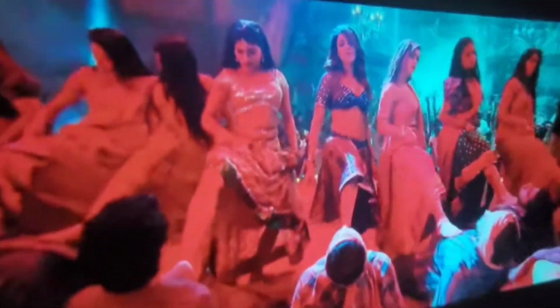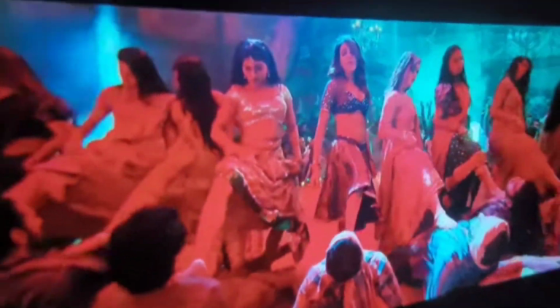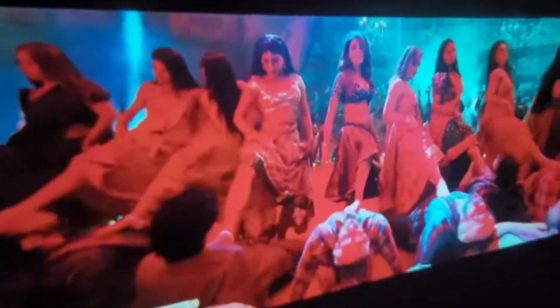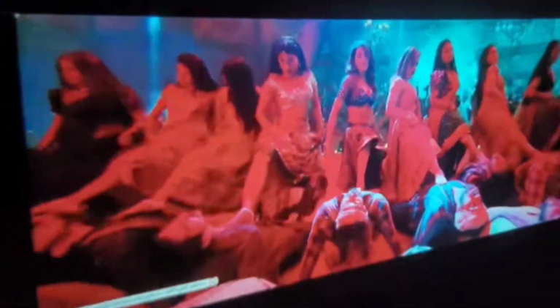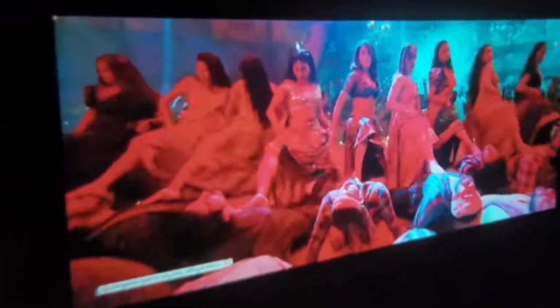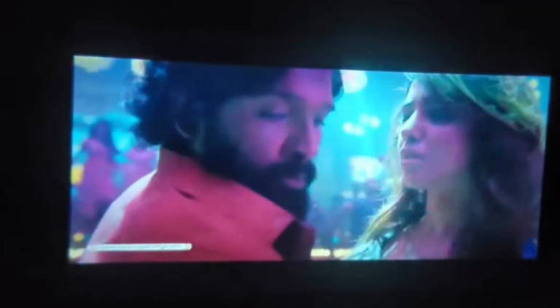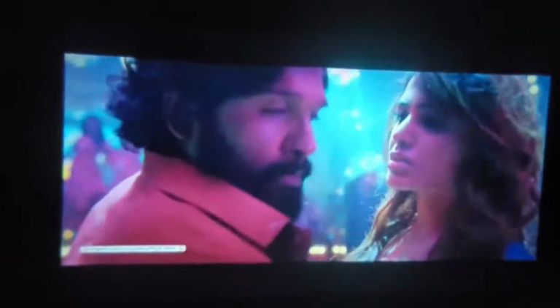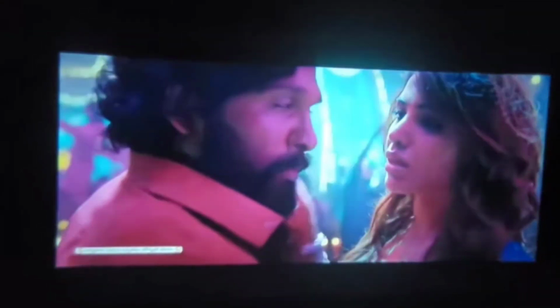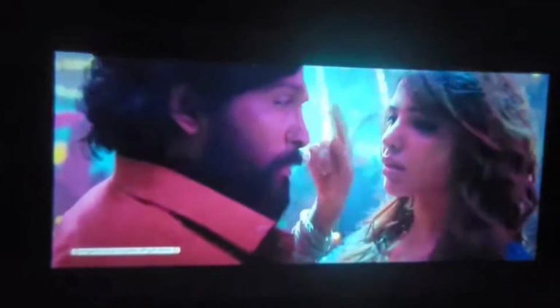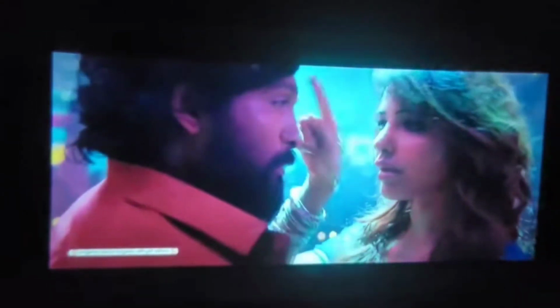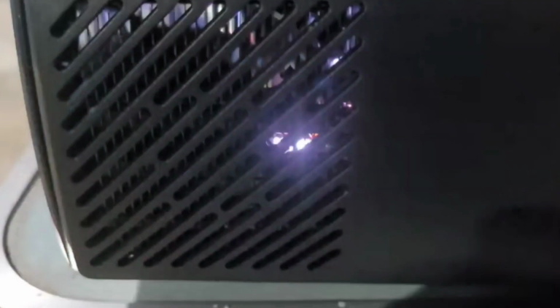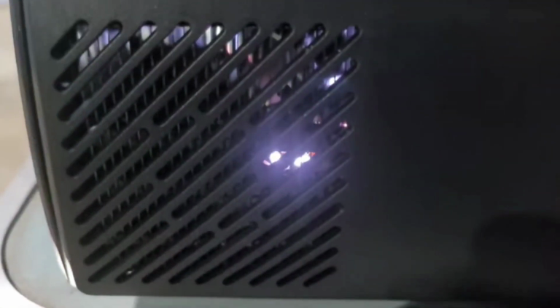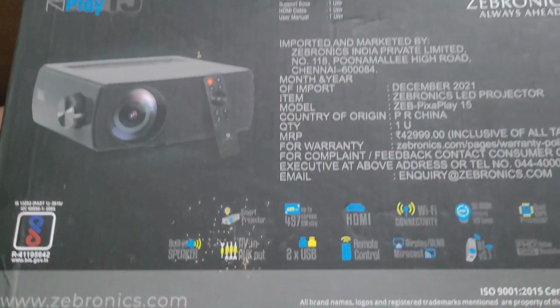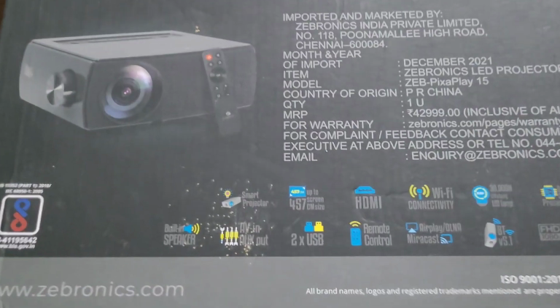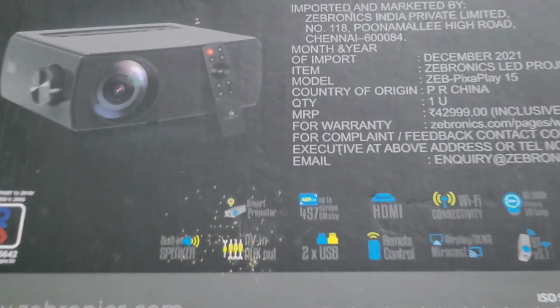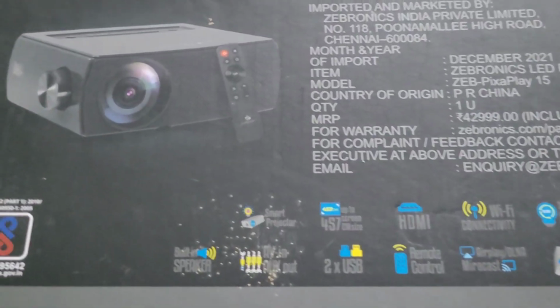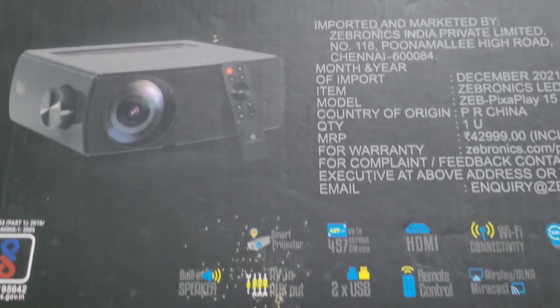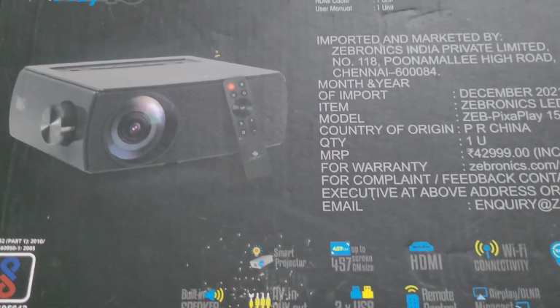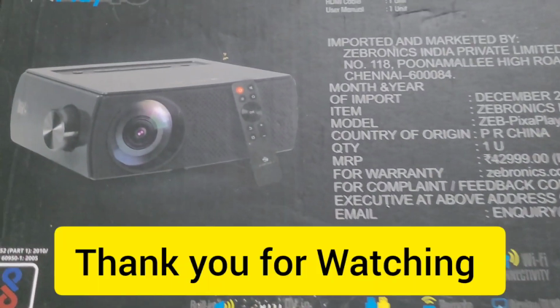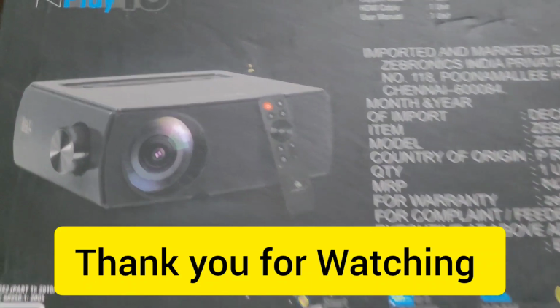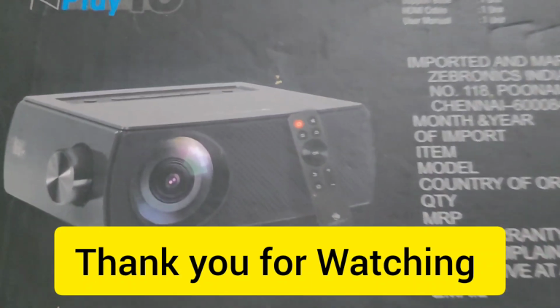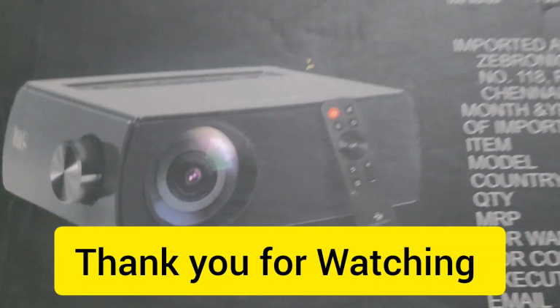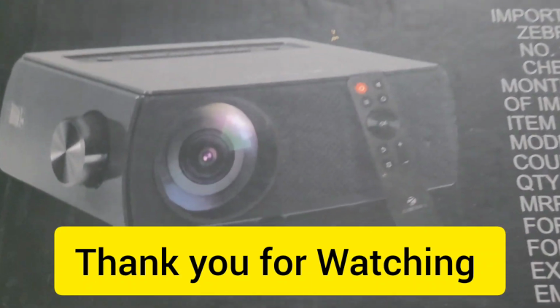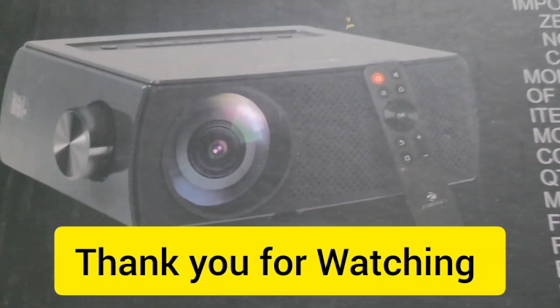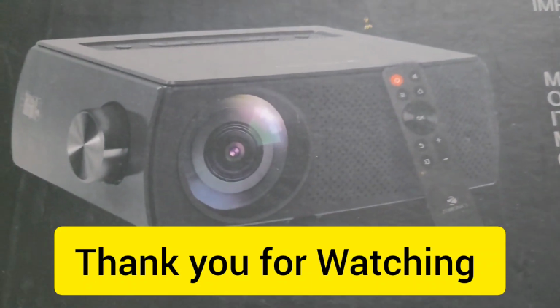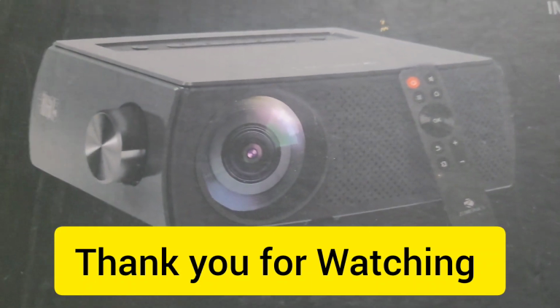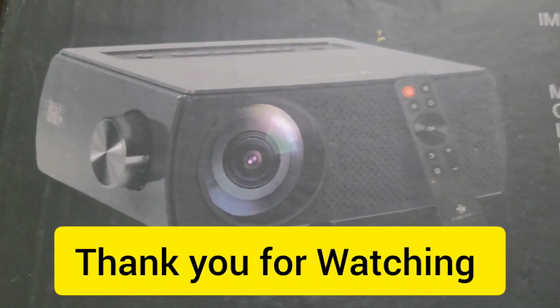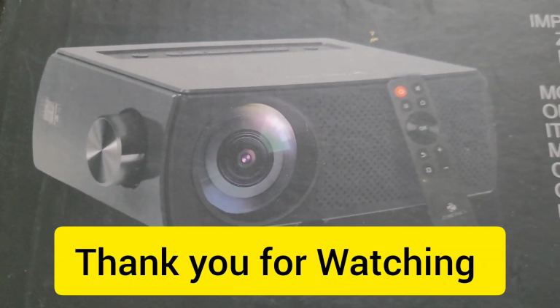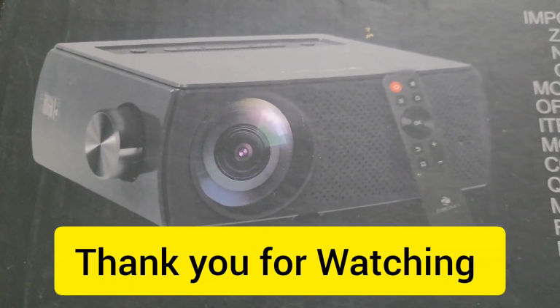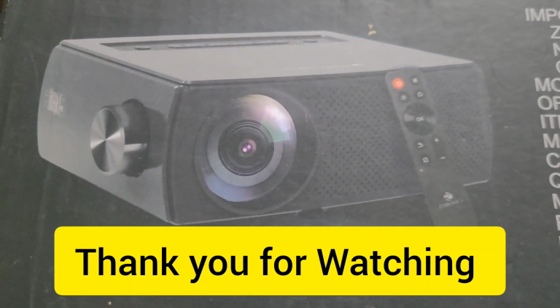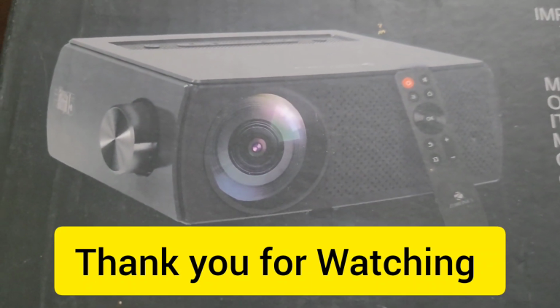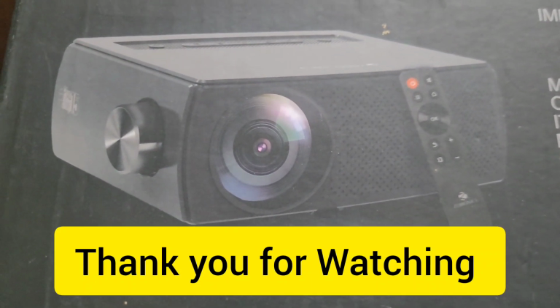That's pretty much it. I hope you guys liked this video — if yes, give it a thumbs up, and if you're new to the channel, don't forget to subscribe. Thanks a lot for watching.